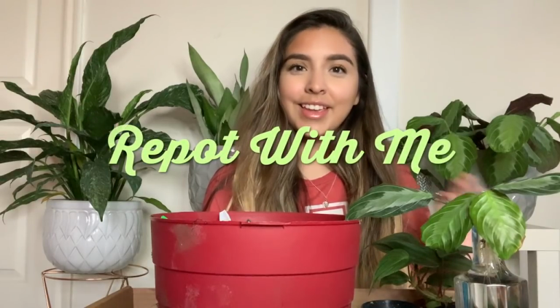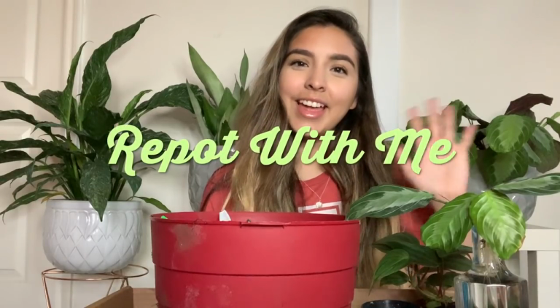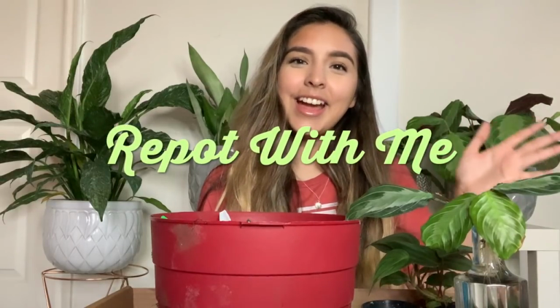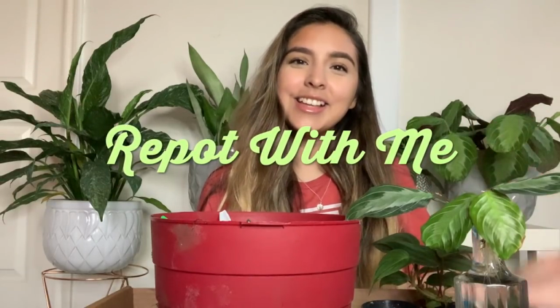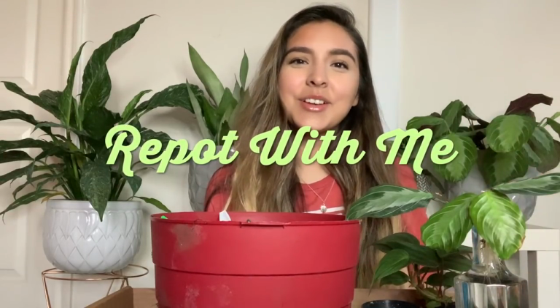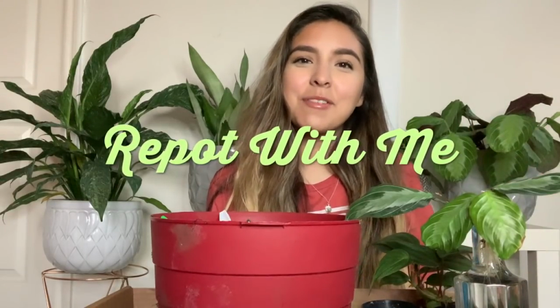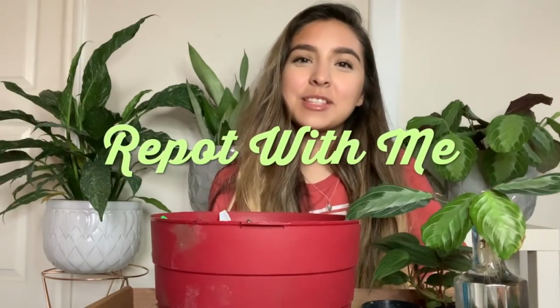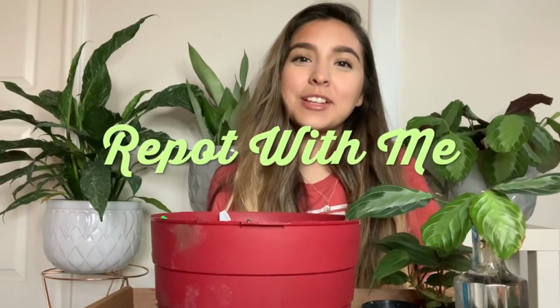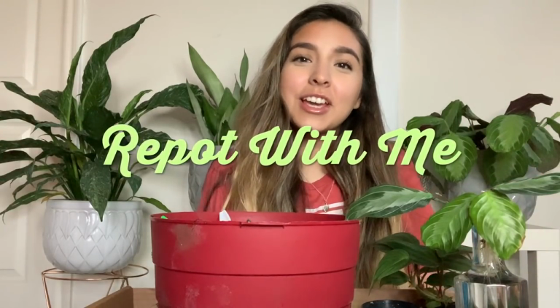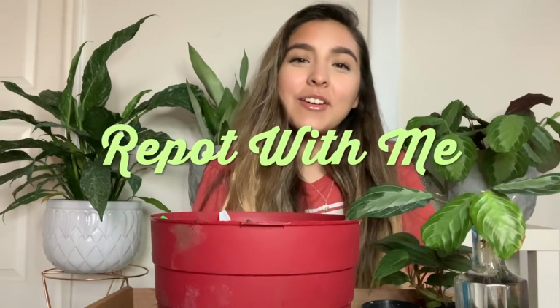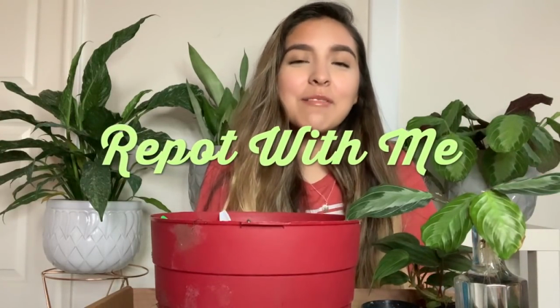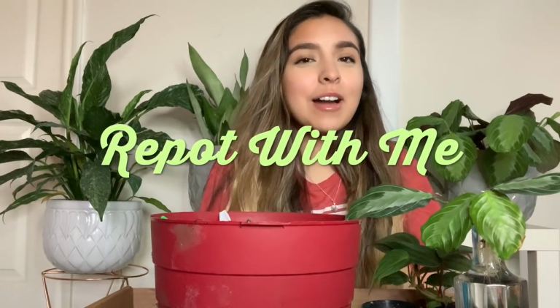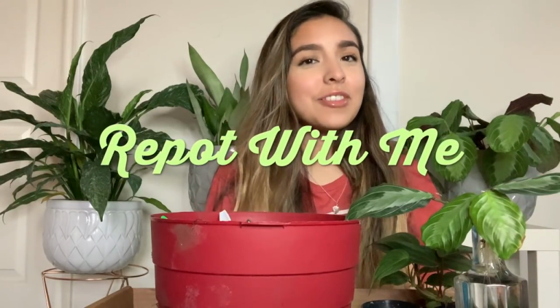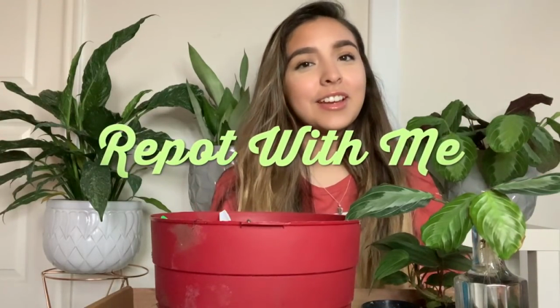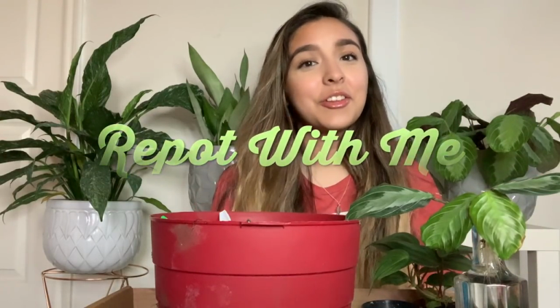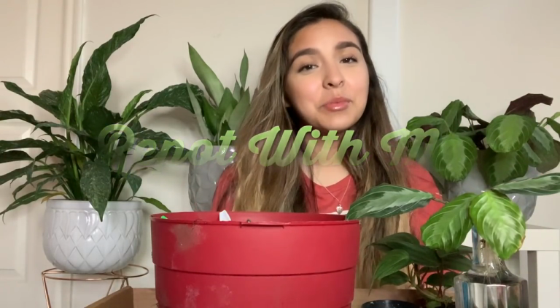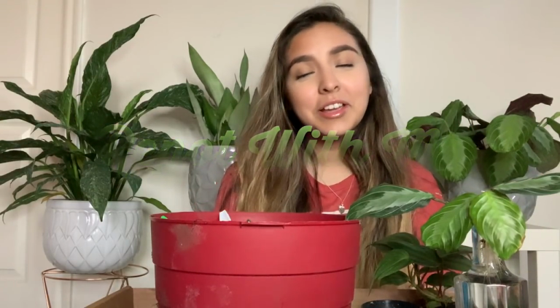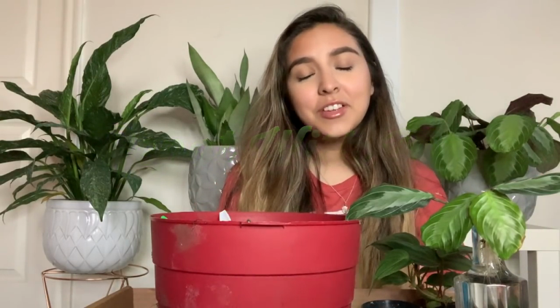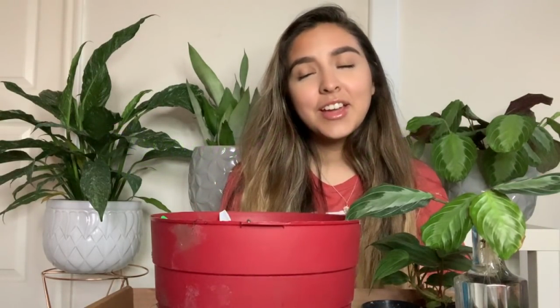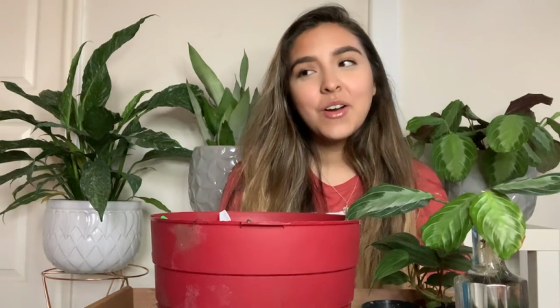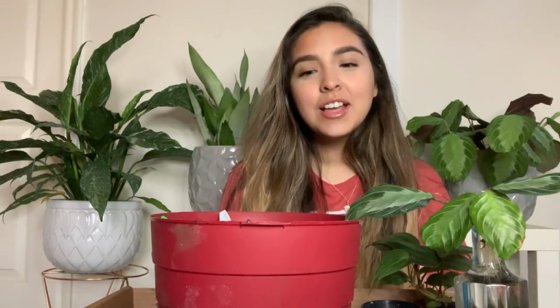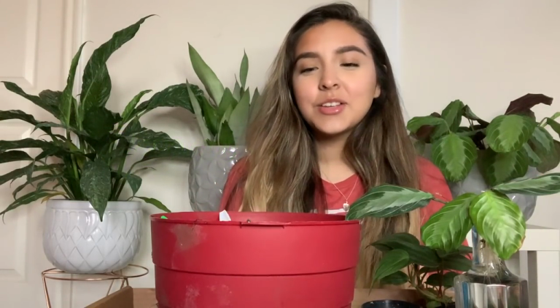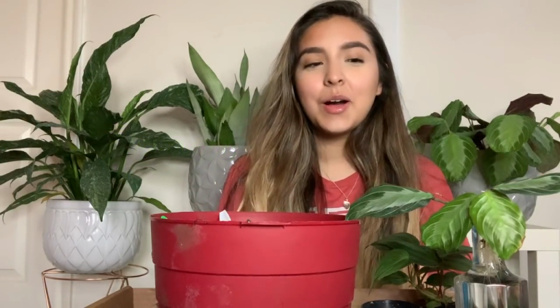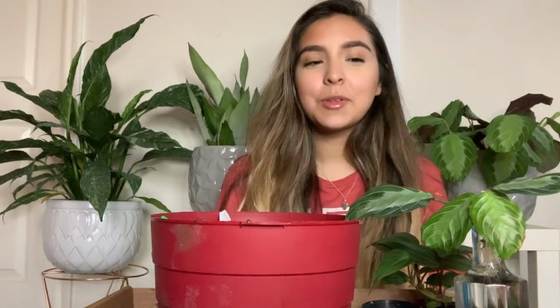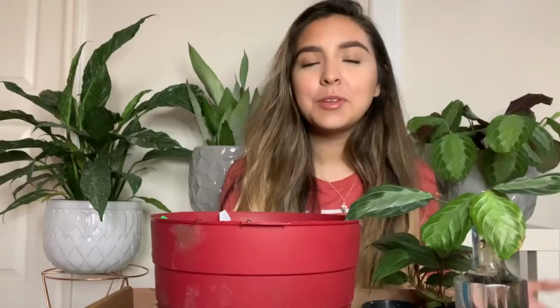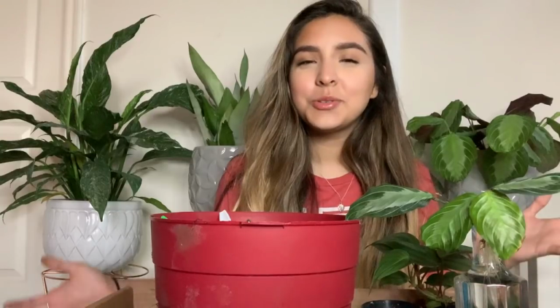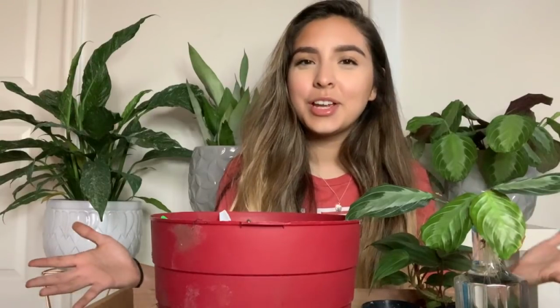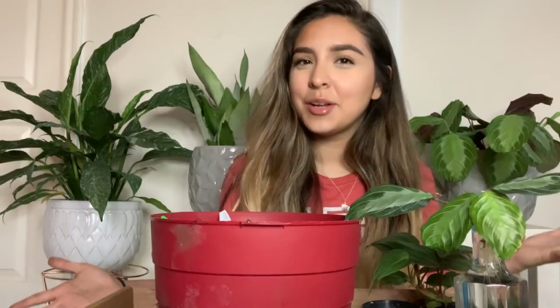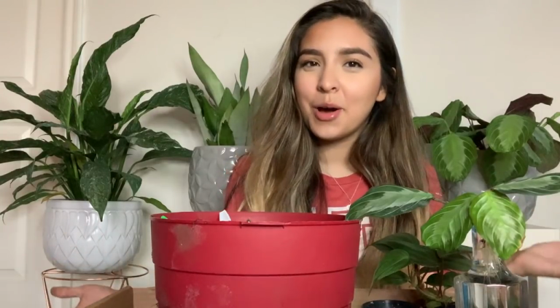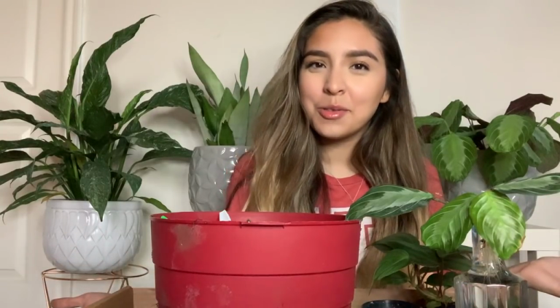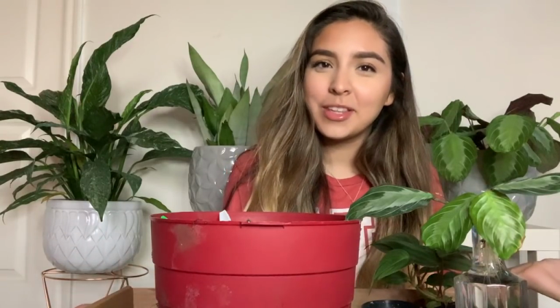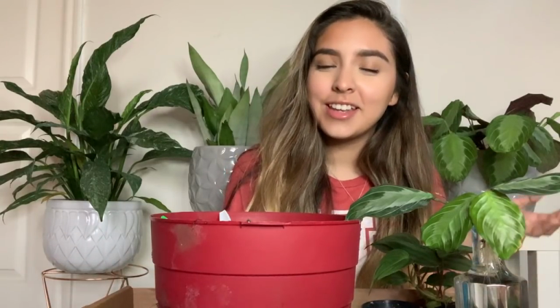Hey guys, welcome back to my channel. I'm back with another plant video. I'm going to be doing a repot with me today.